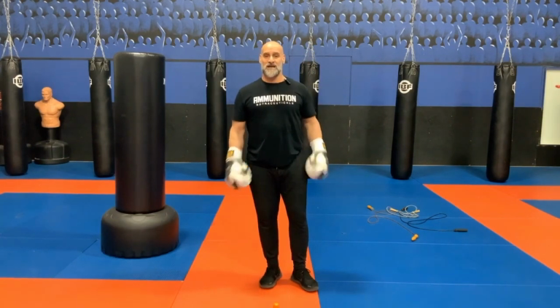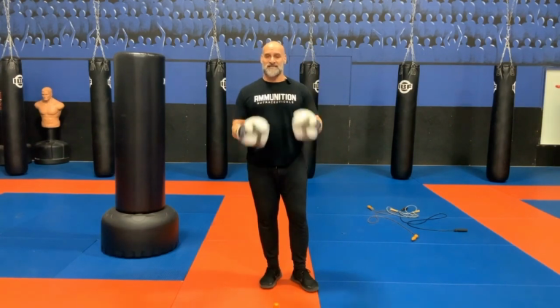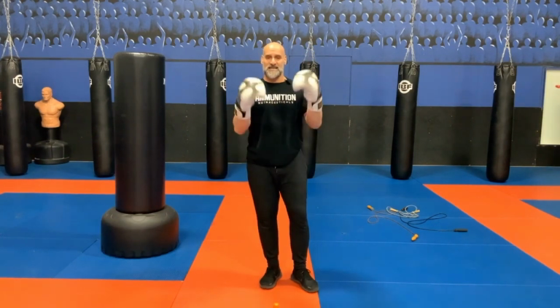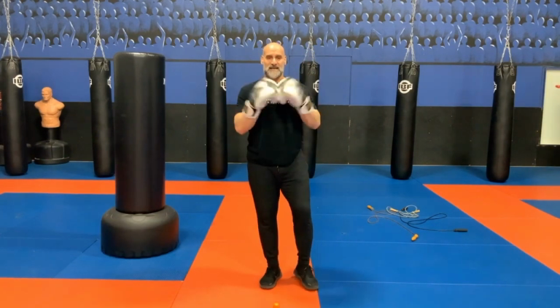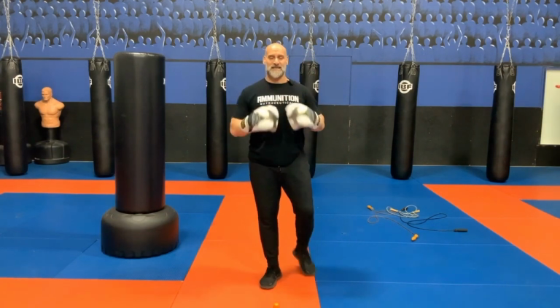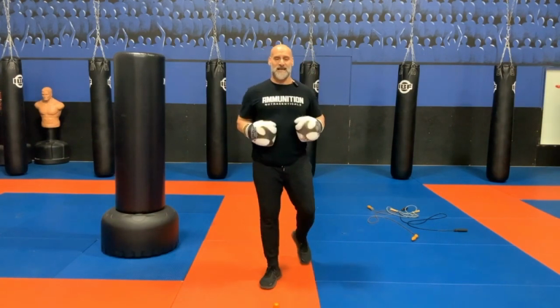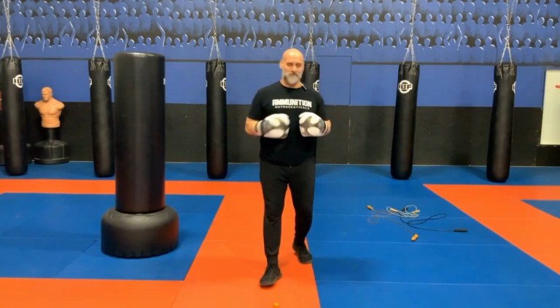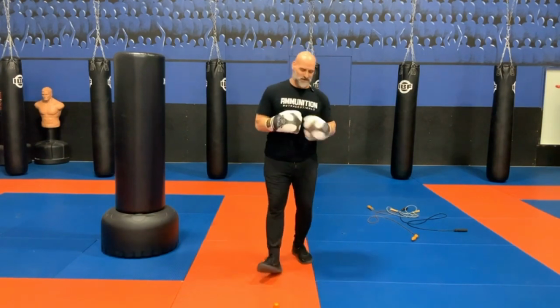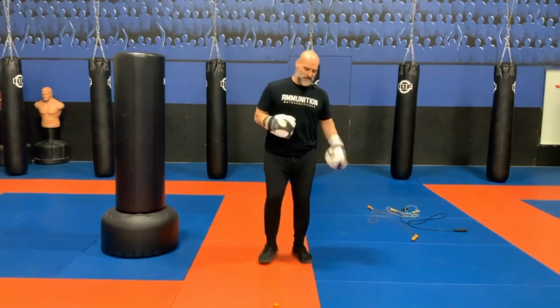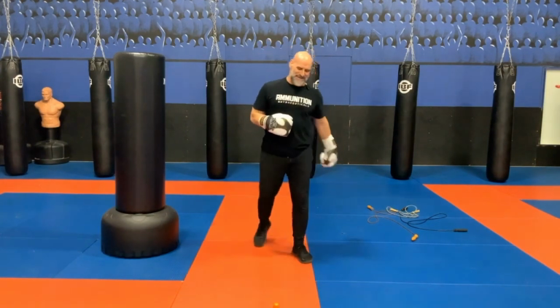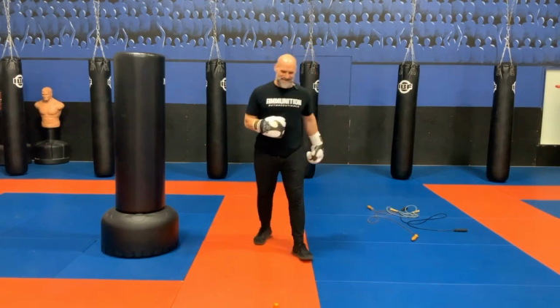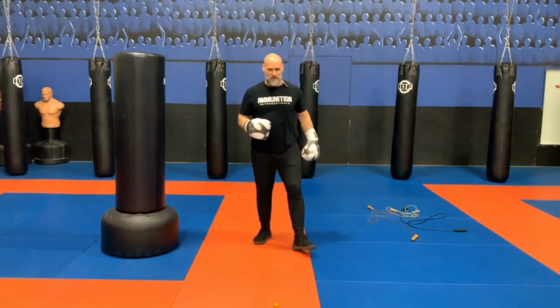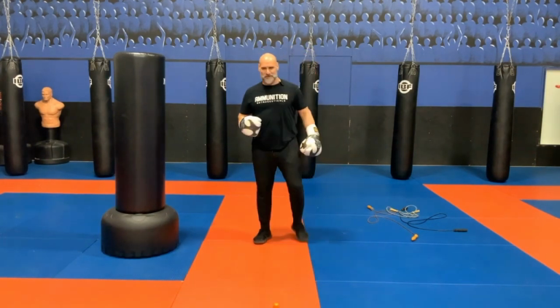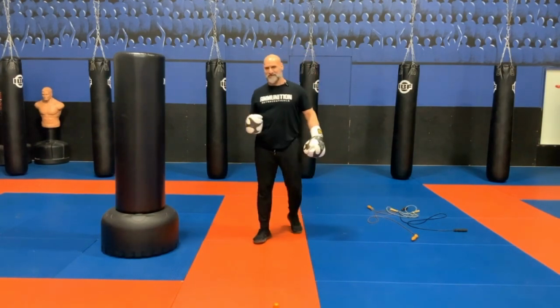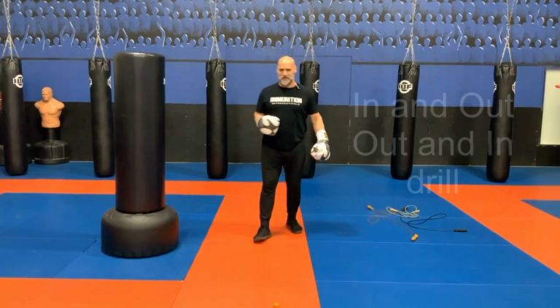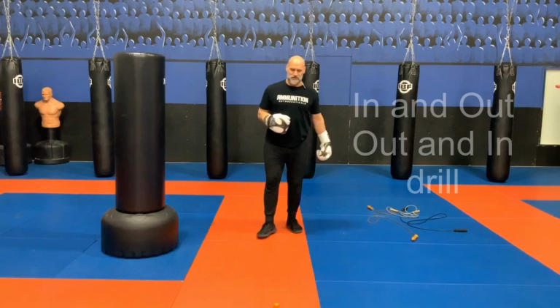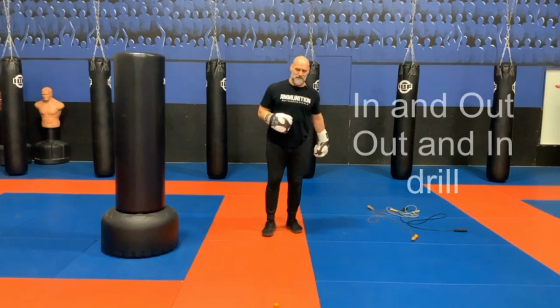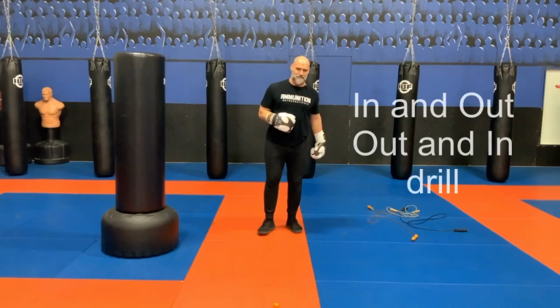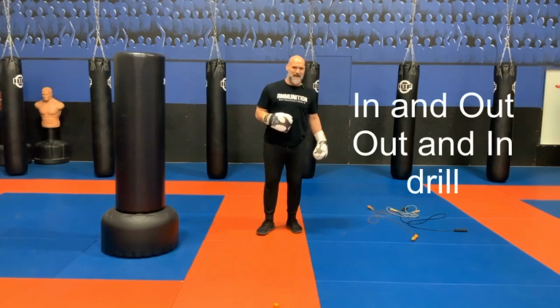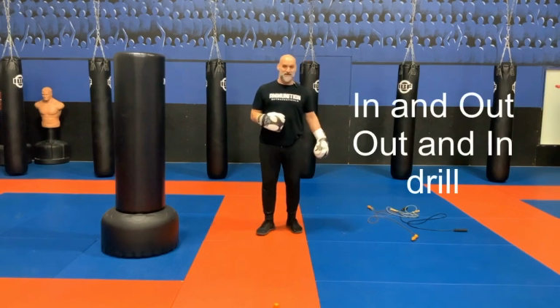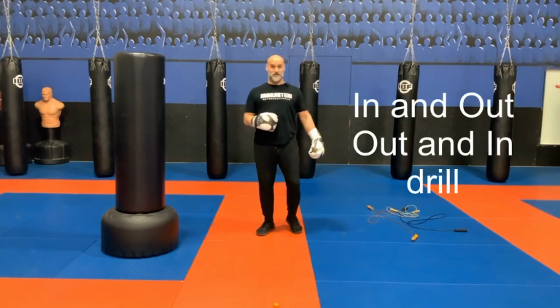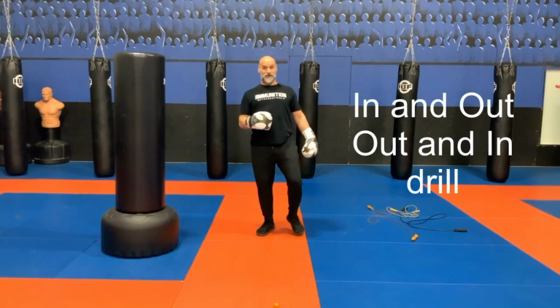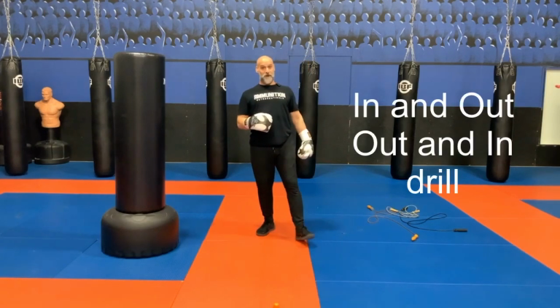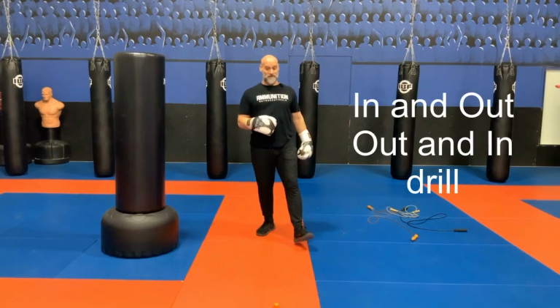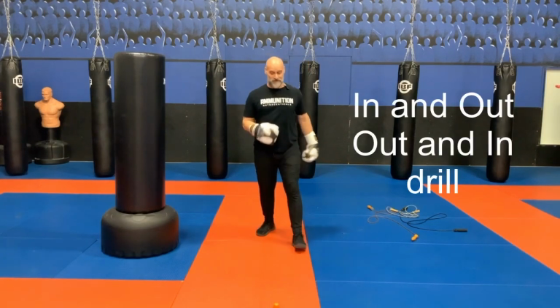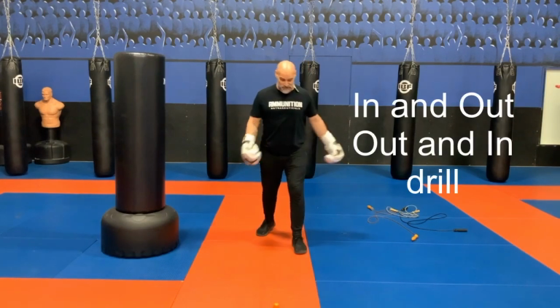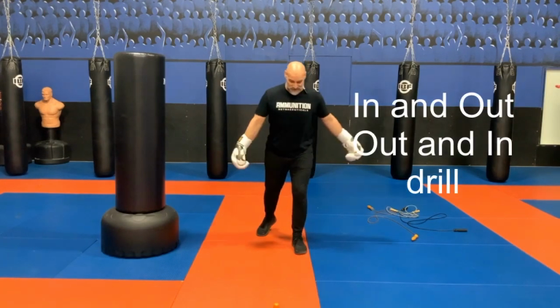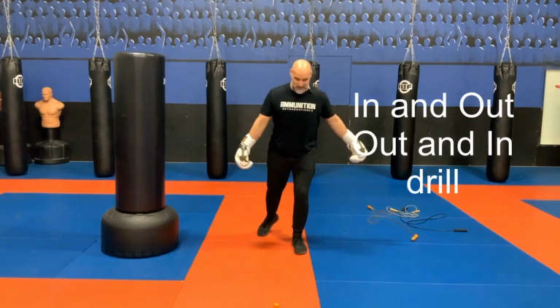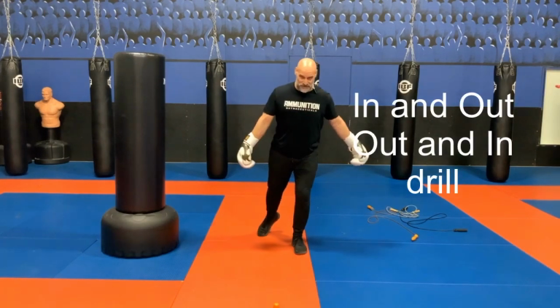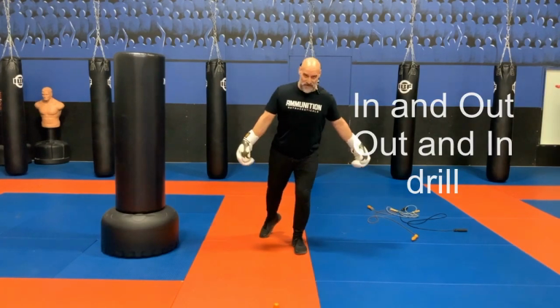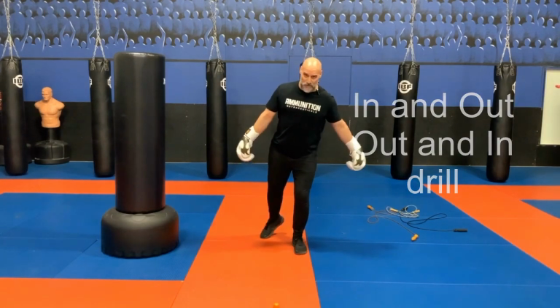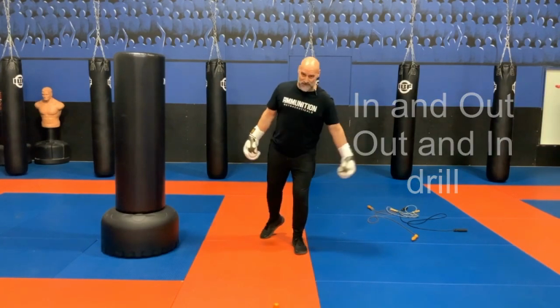Saying that, today I'm going to show you the in and out drill that you can do on the bag, you can do with your partner, or you can do just in your shadow boxing.